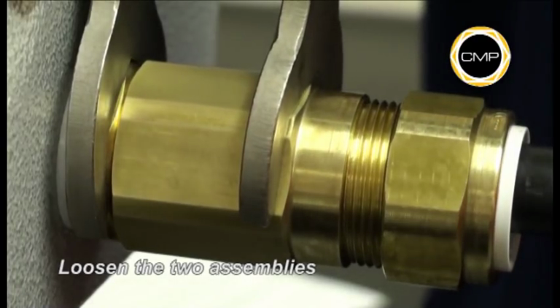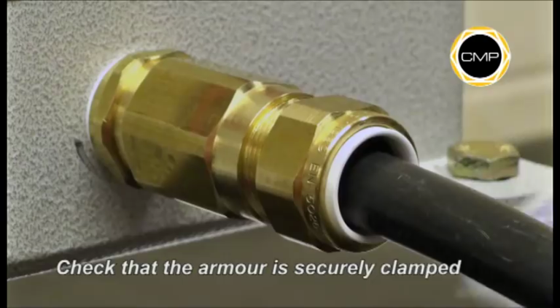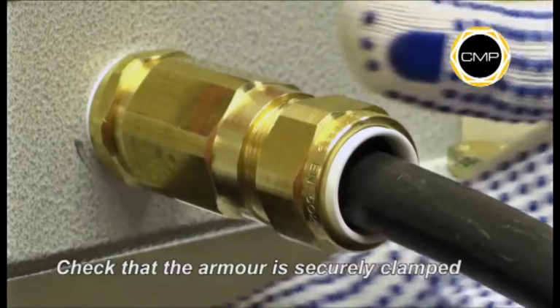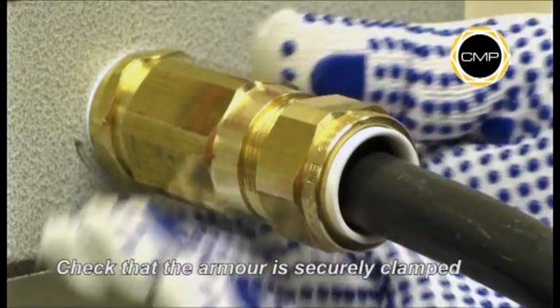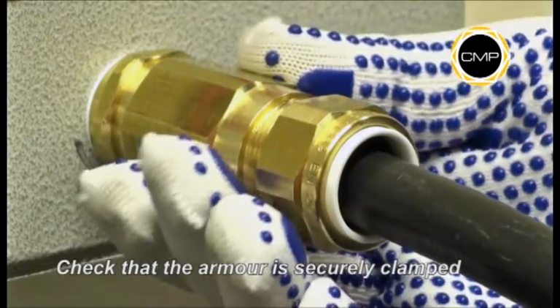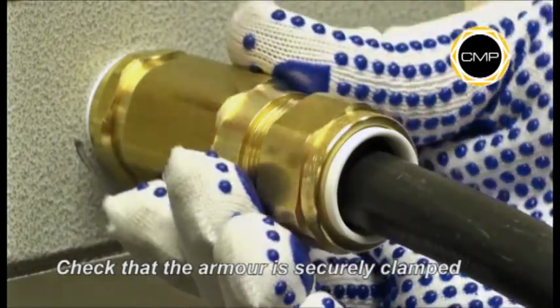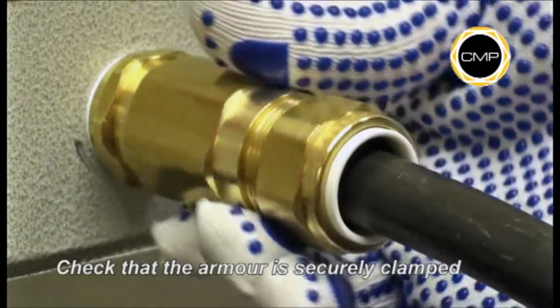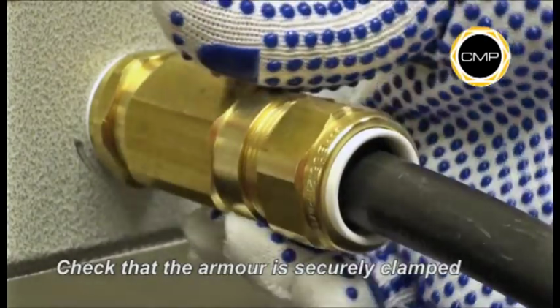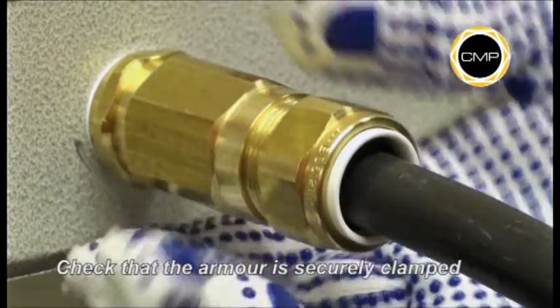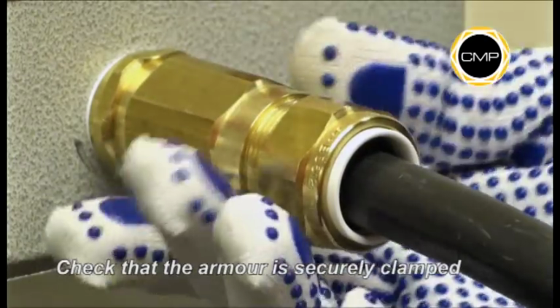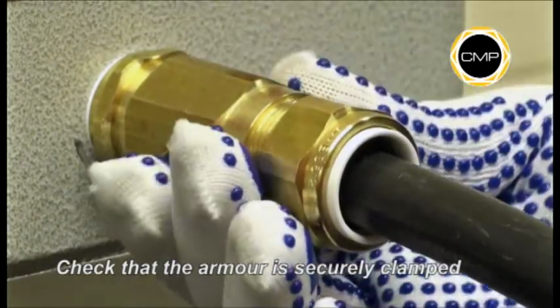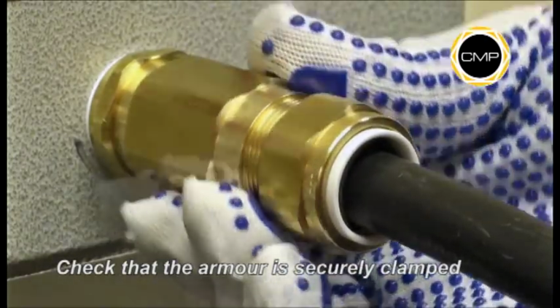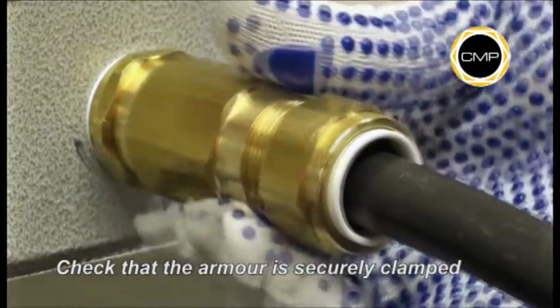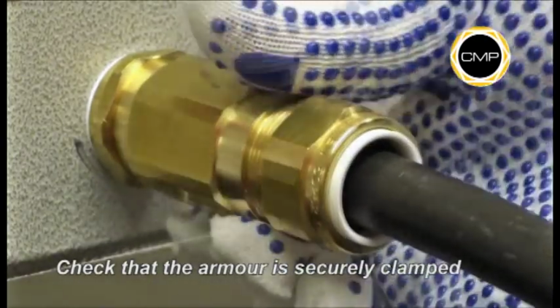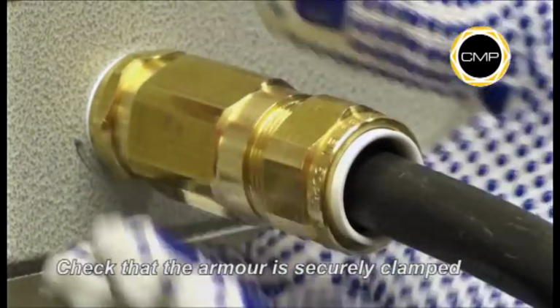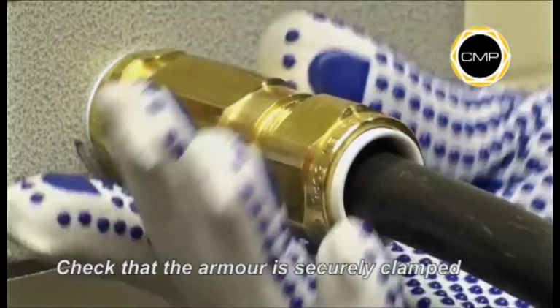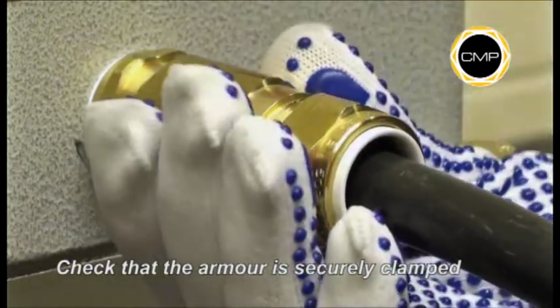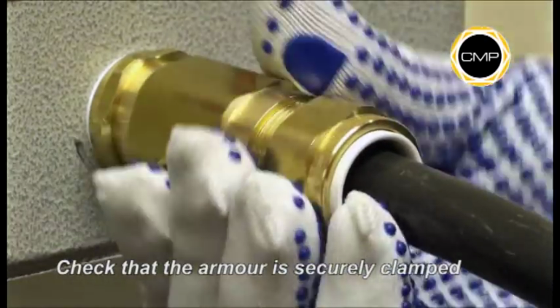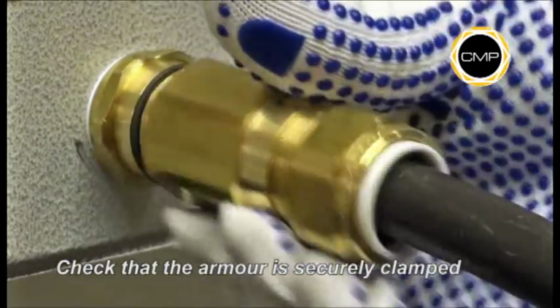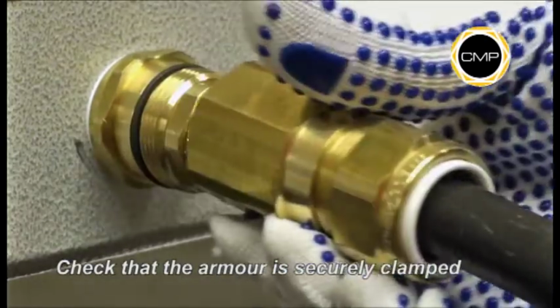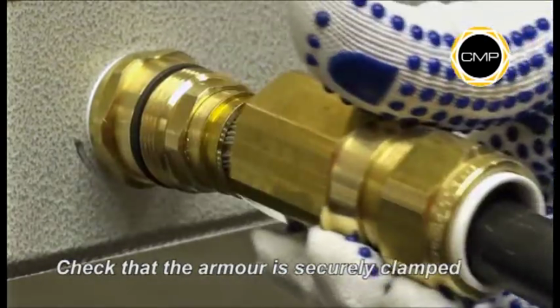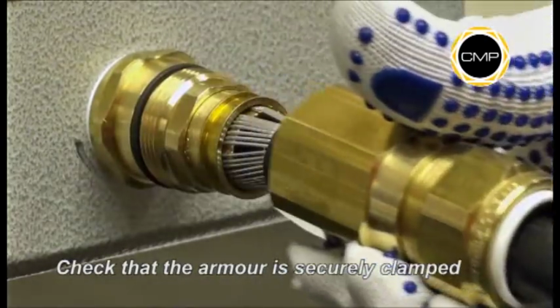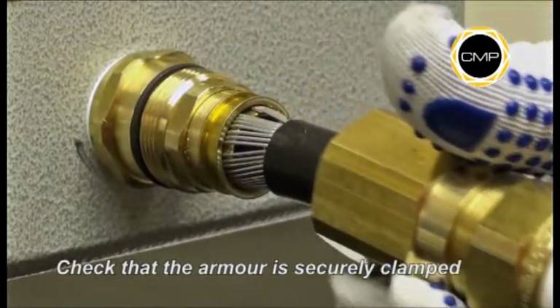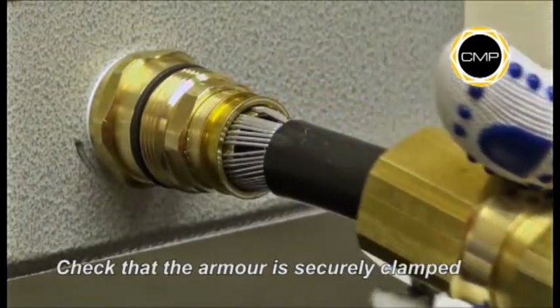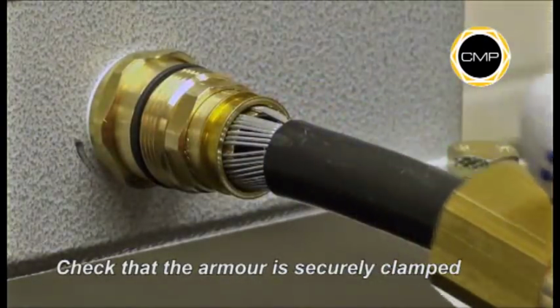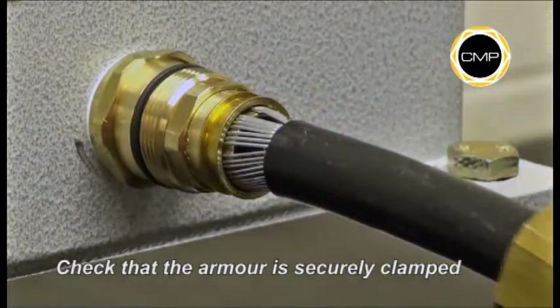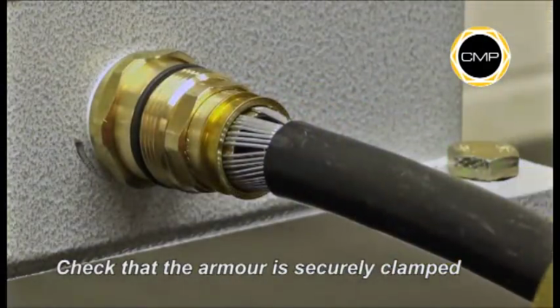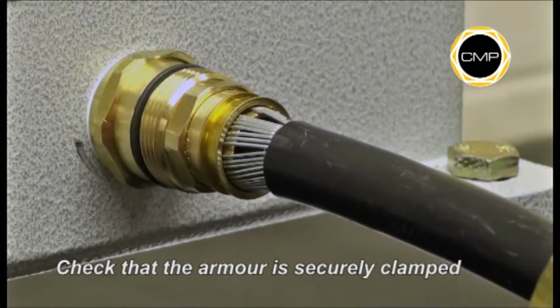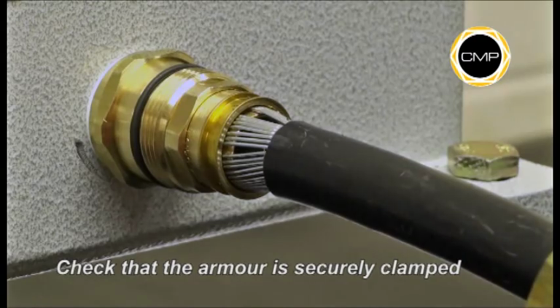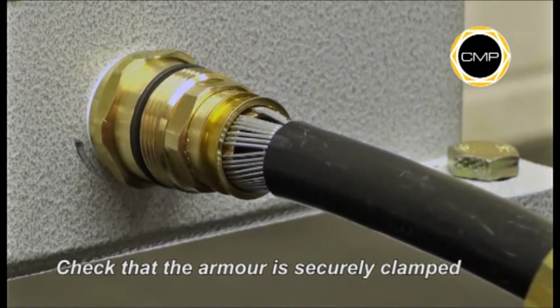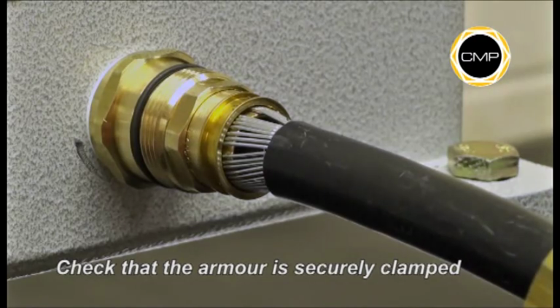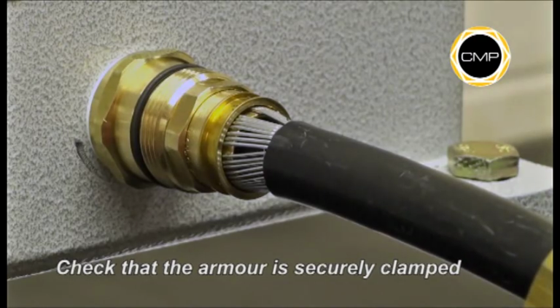Once disconnected, it should be possible to see that the armour is securely clamped by the Anywhere Clamping Ring and the armour cone.